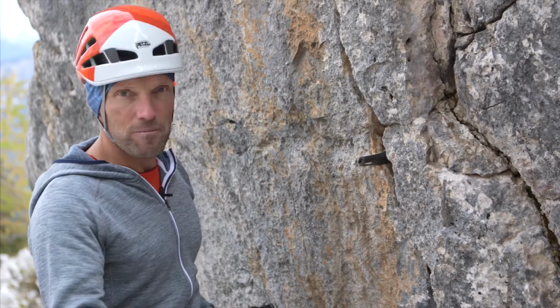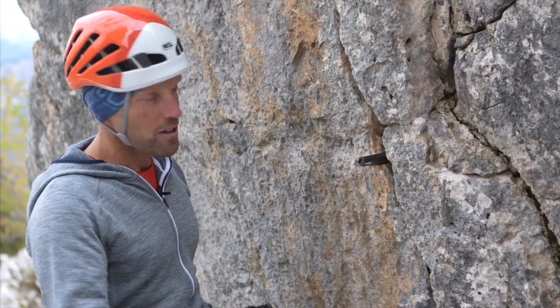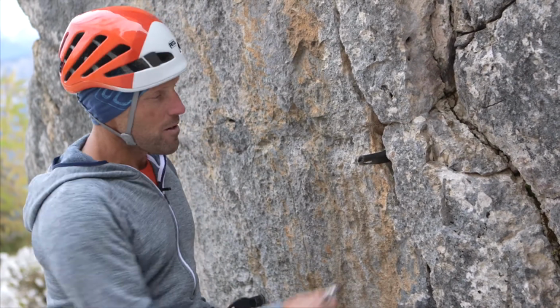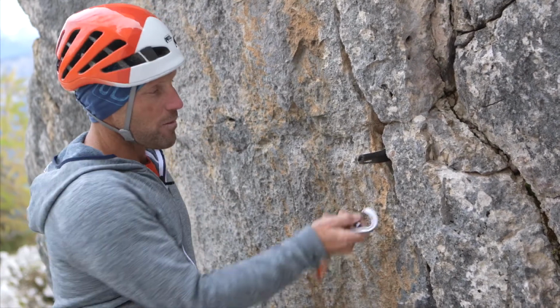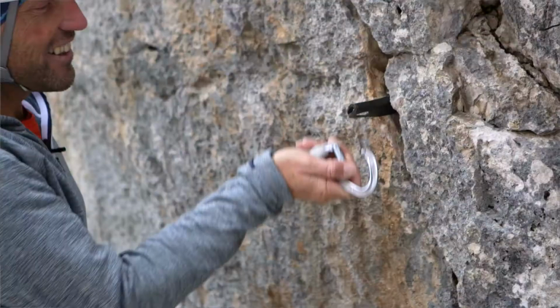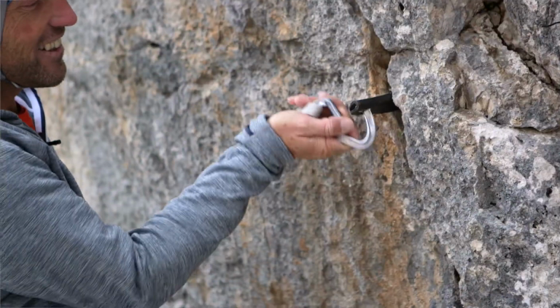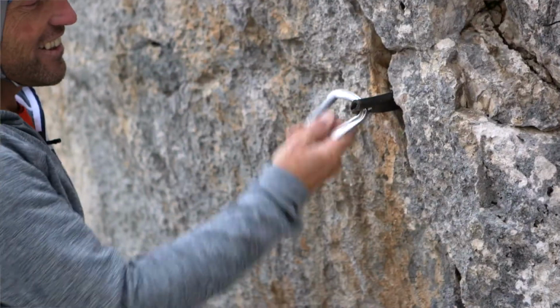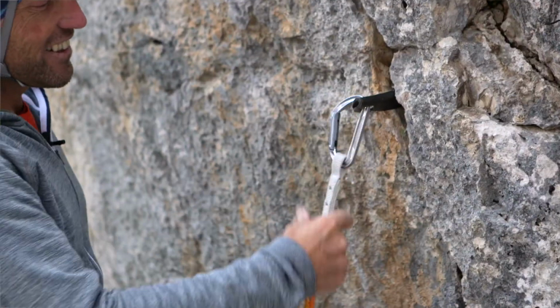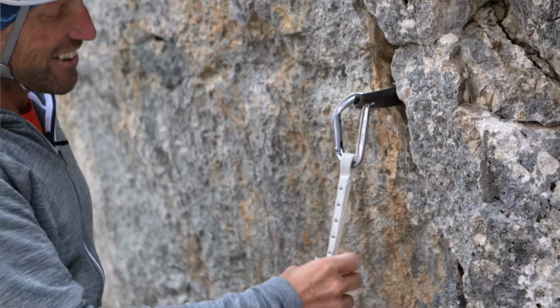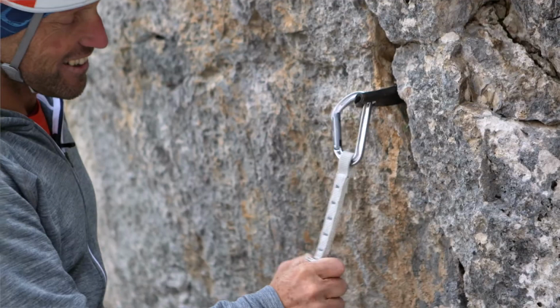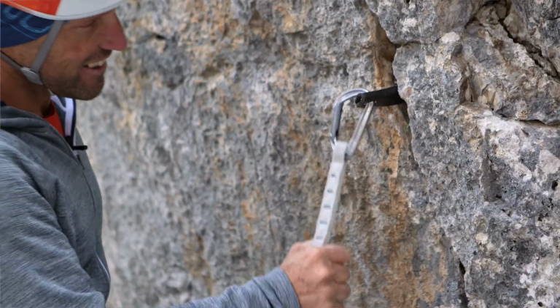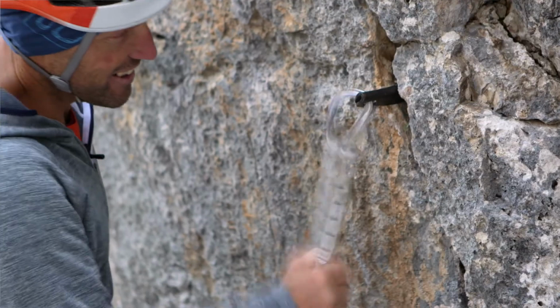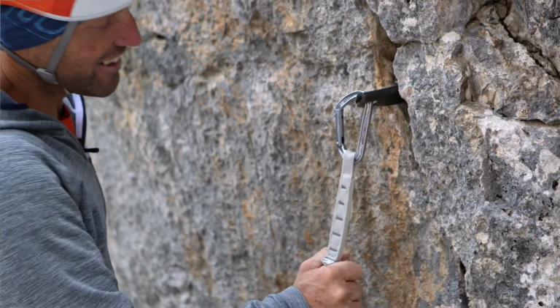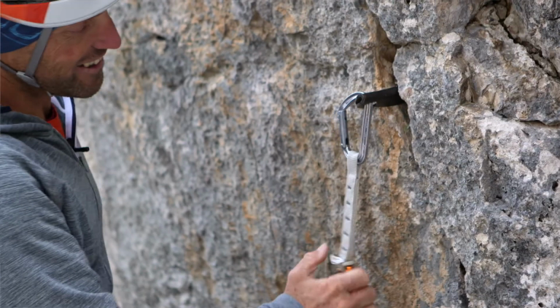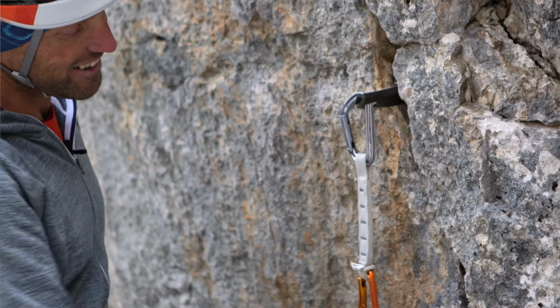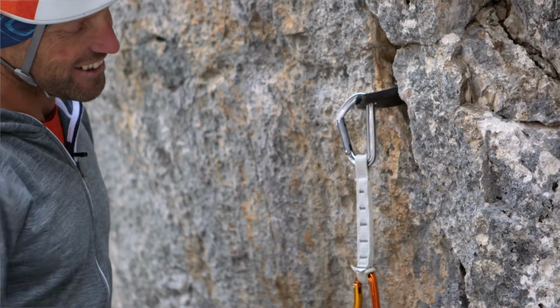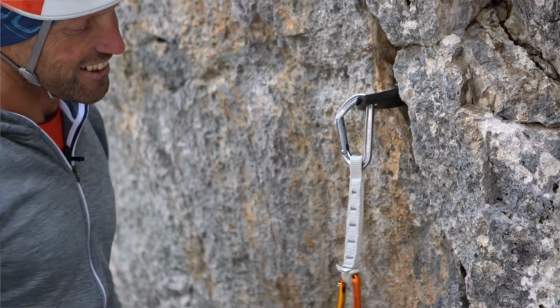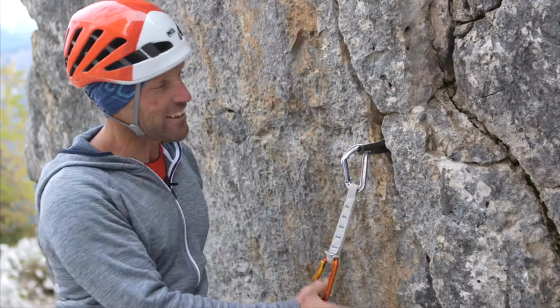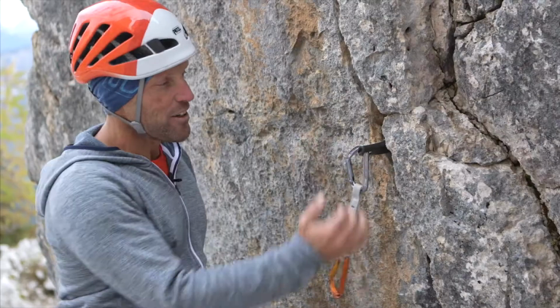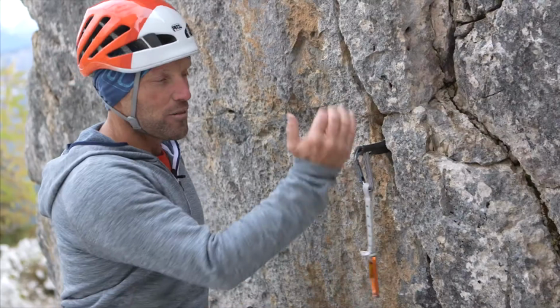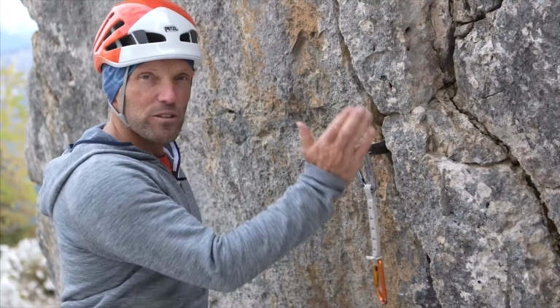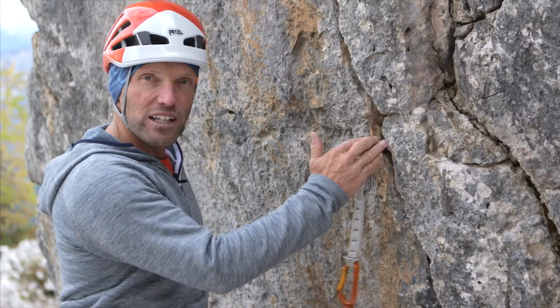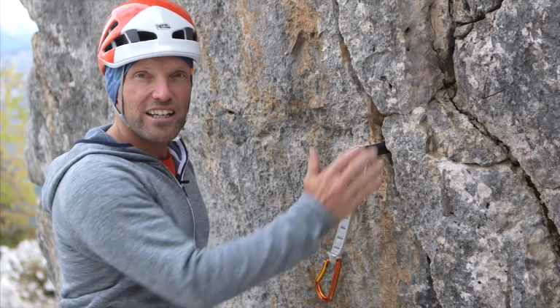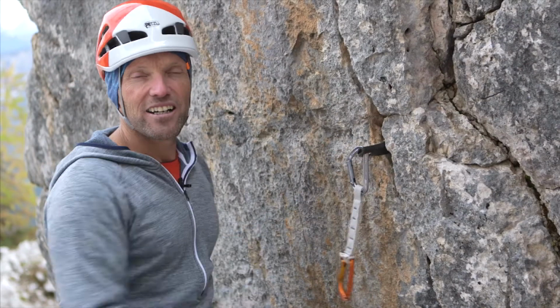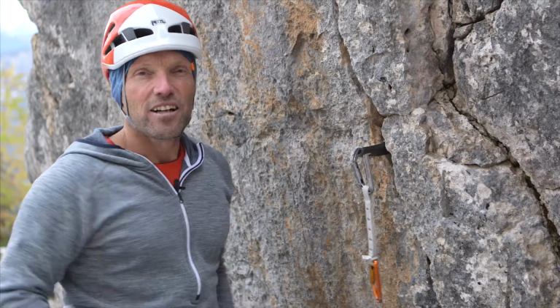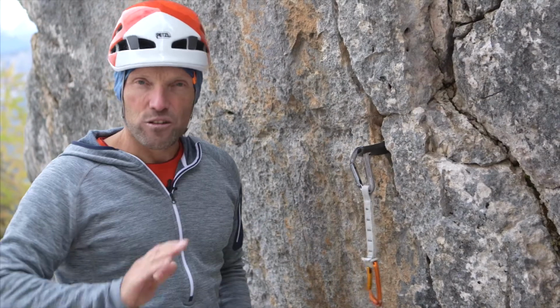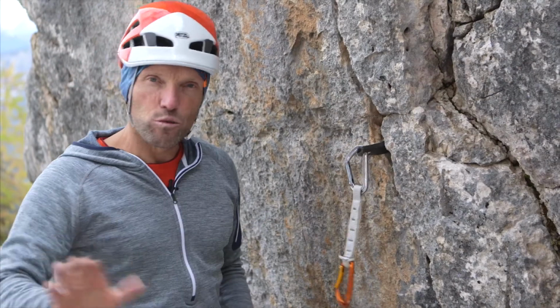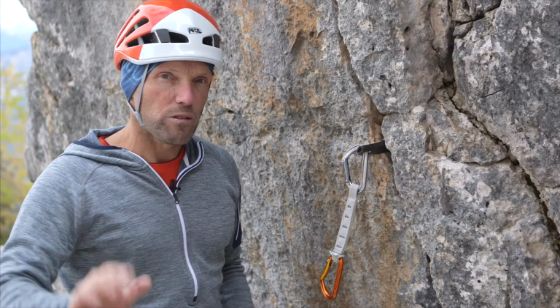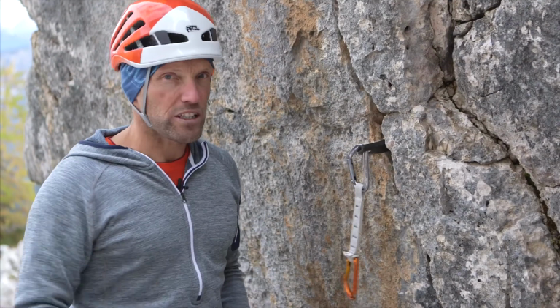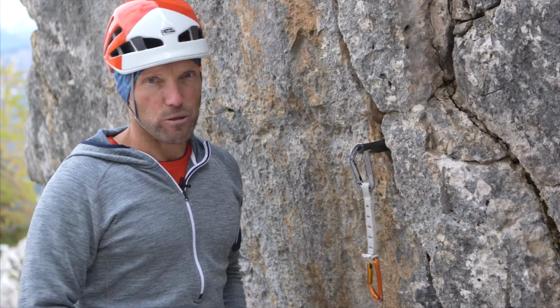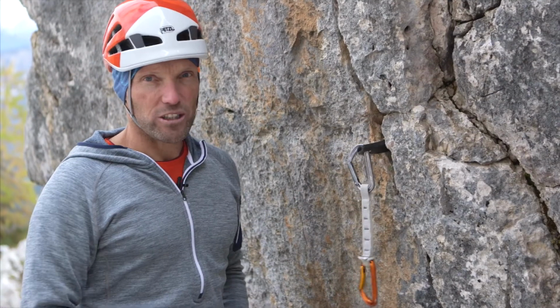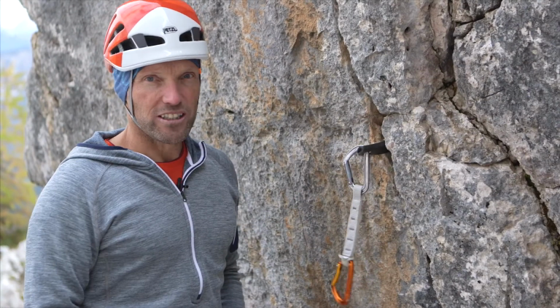Now we just need to clip on the quick draw, clip on the rope, and now we've got a real solid anchor.